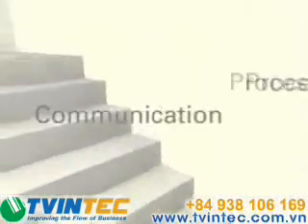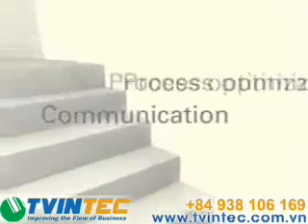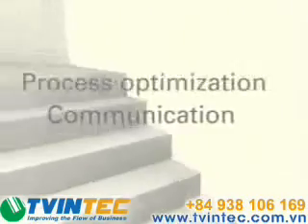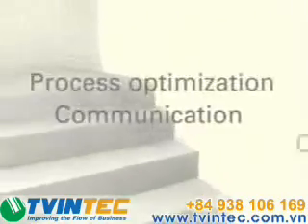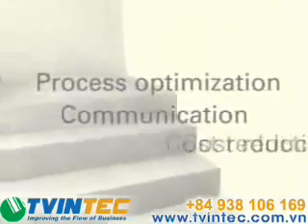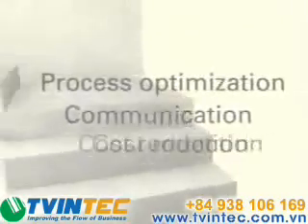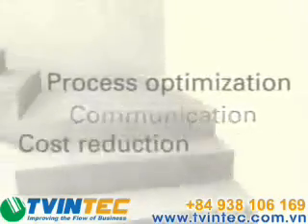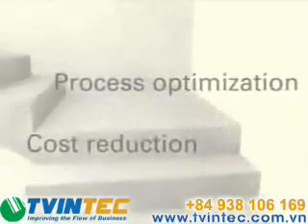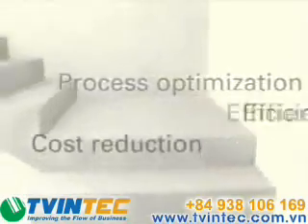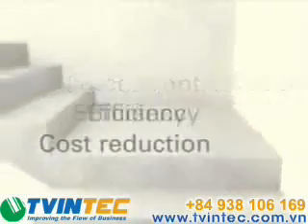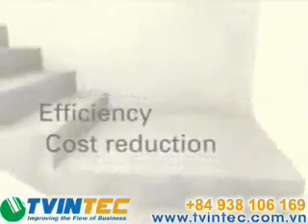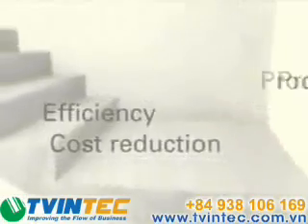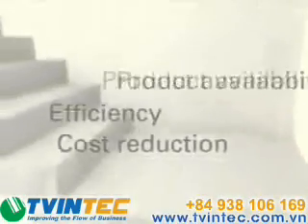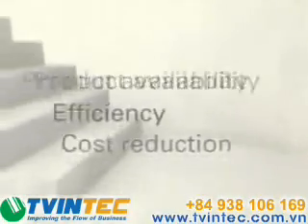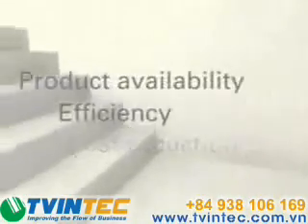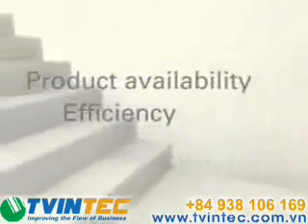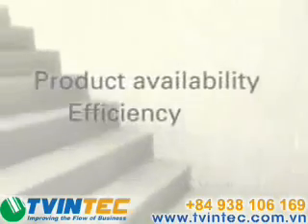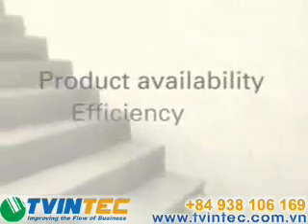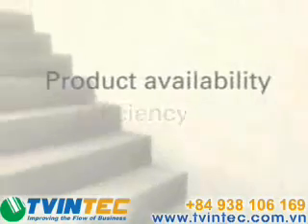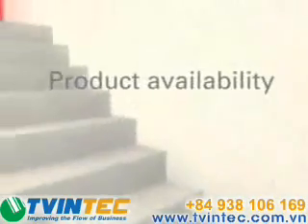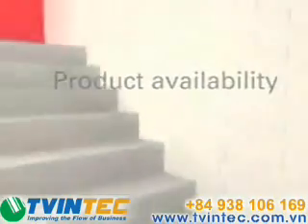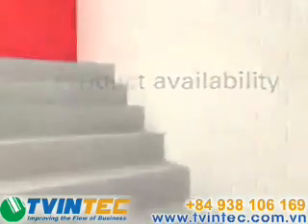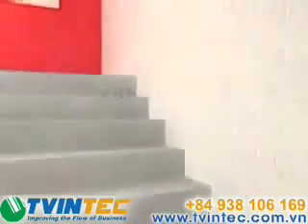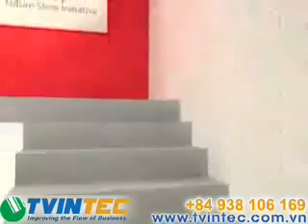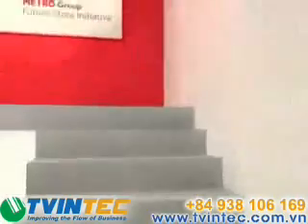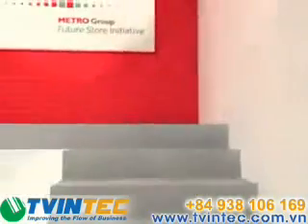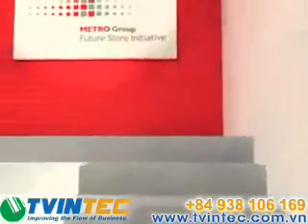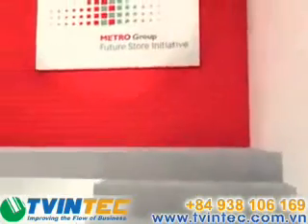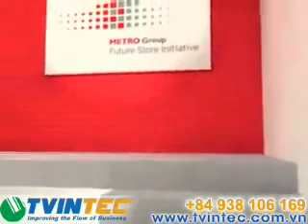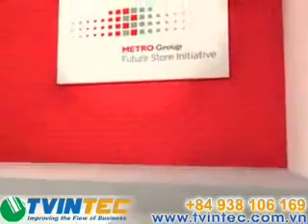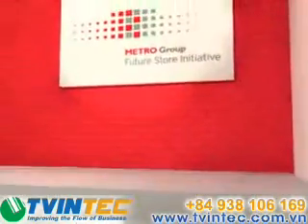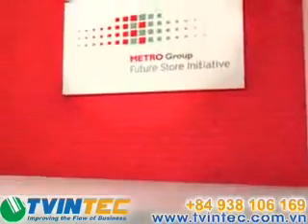RFID — for more efficiency, all the way from producer to customer.